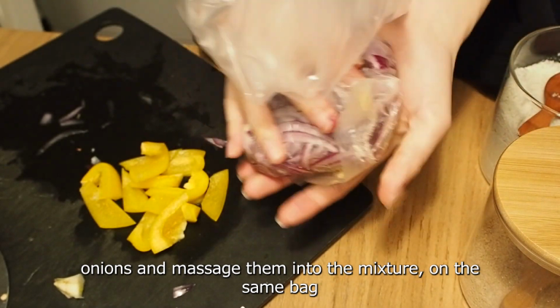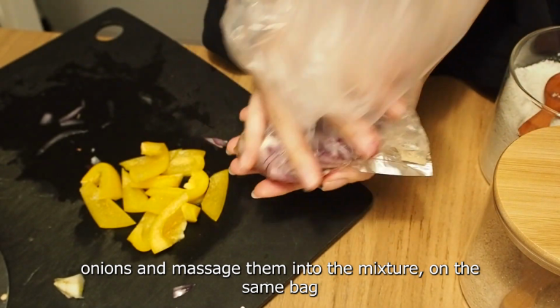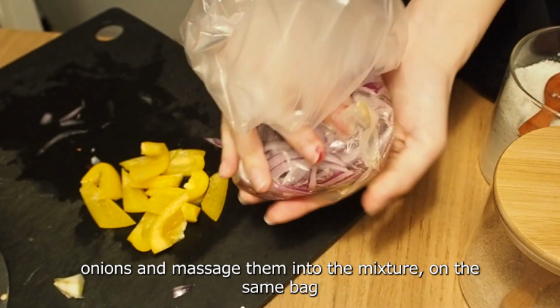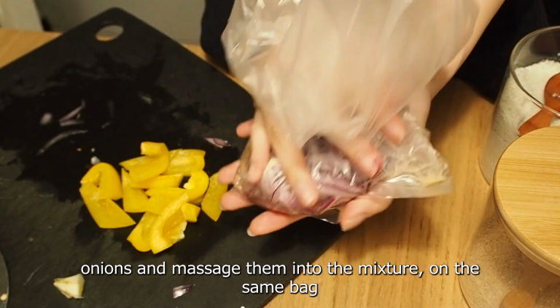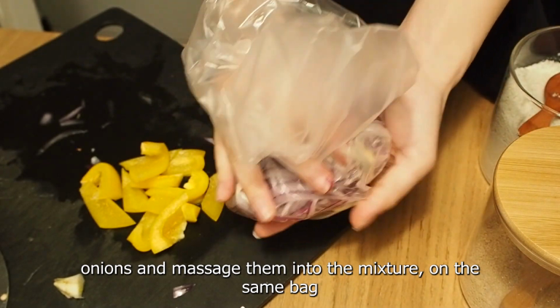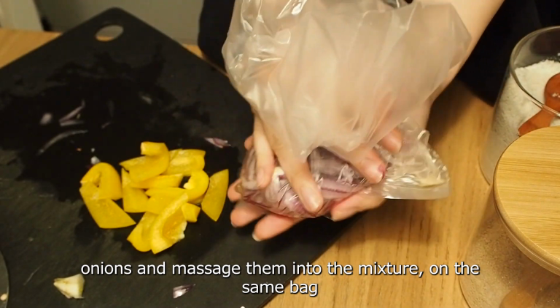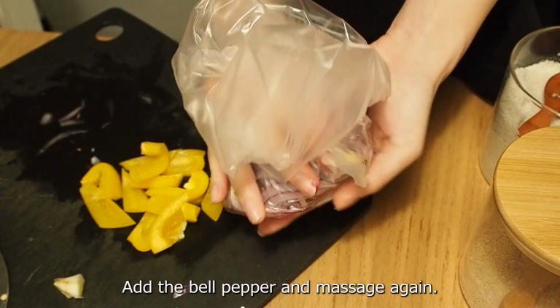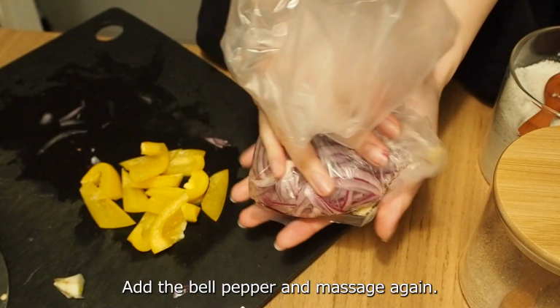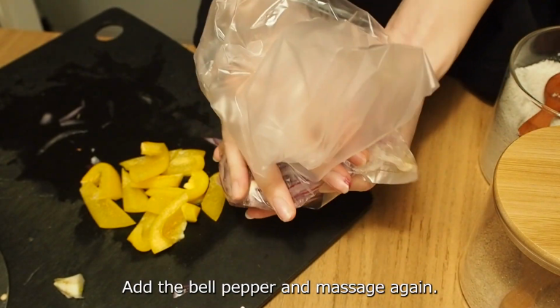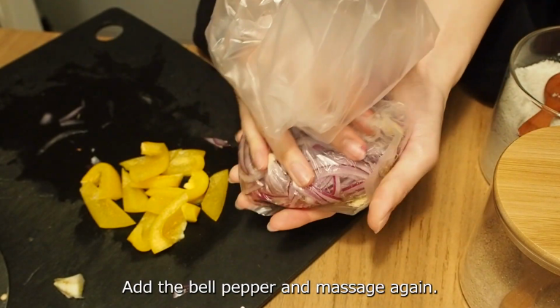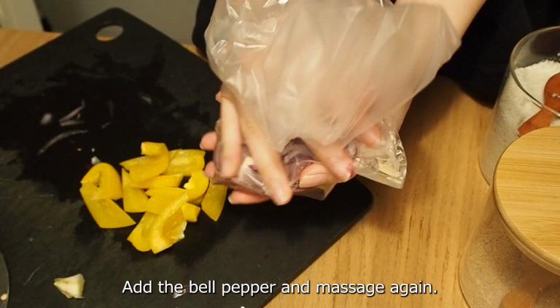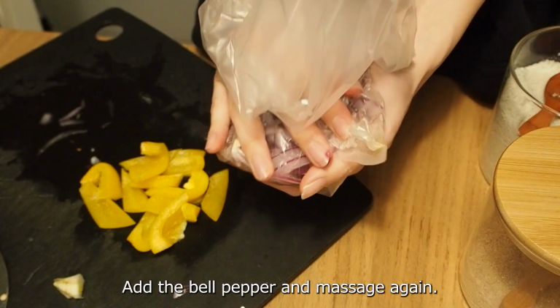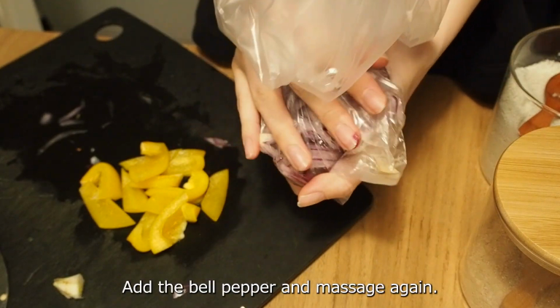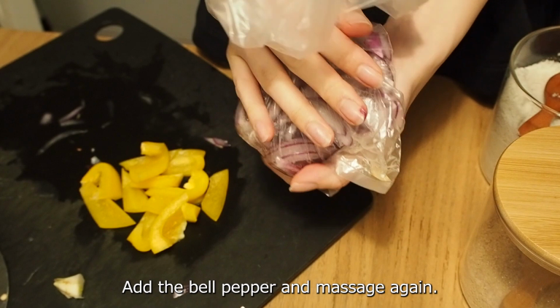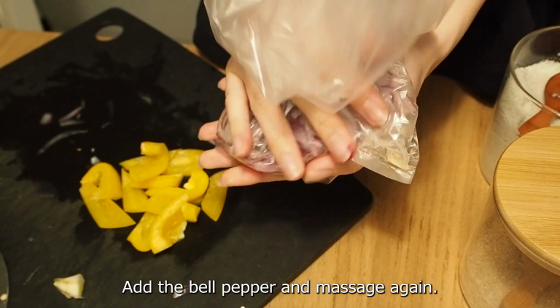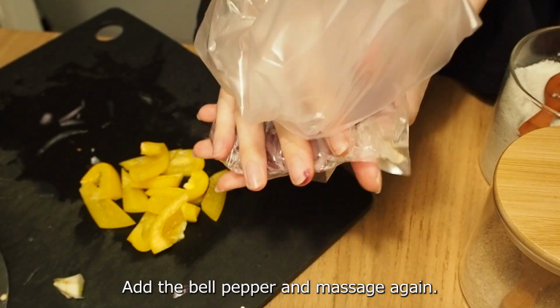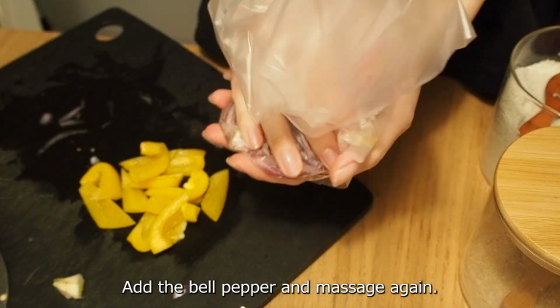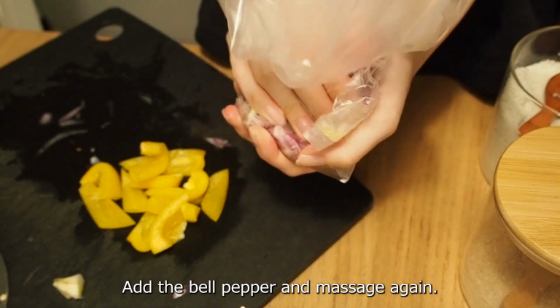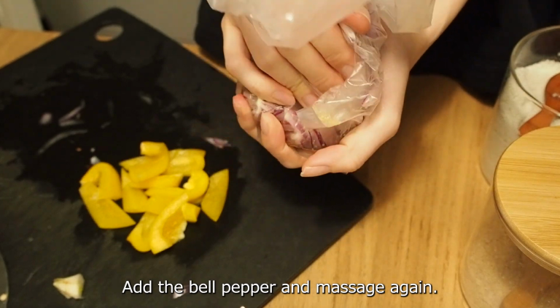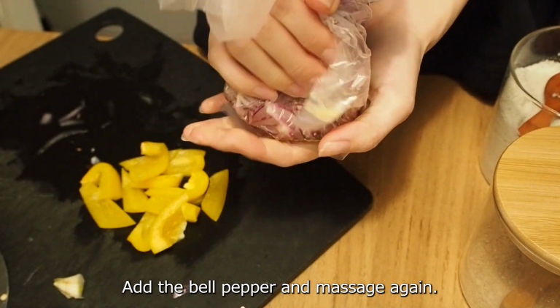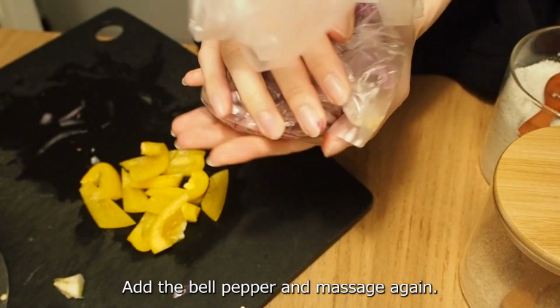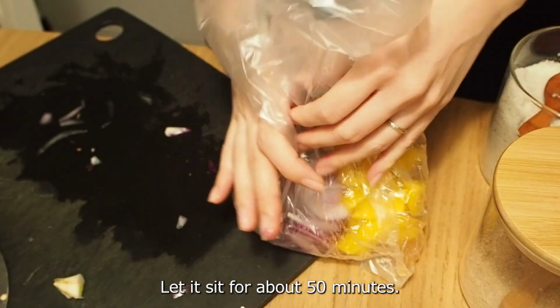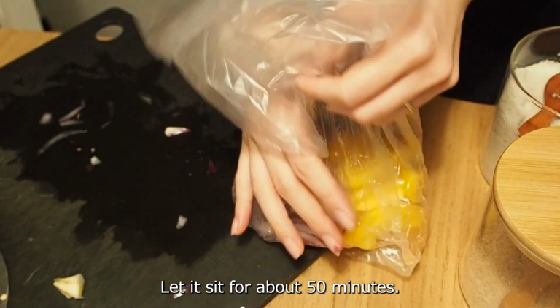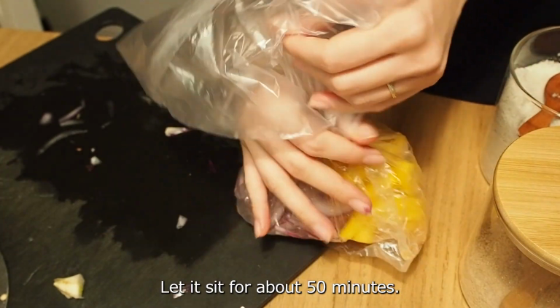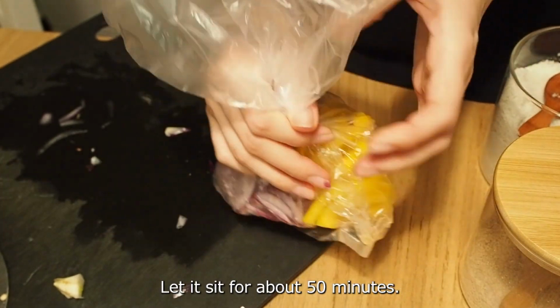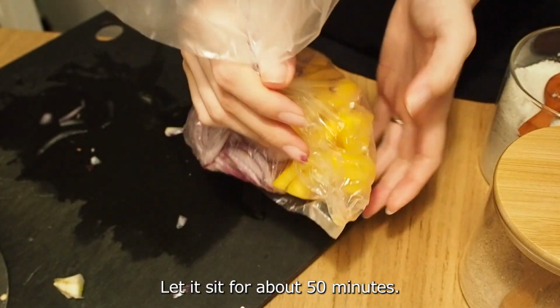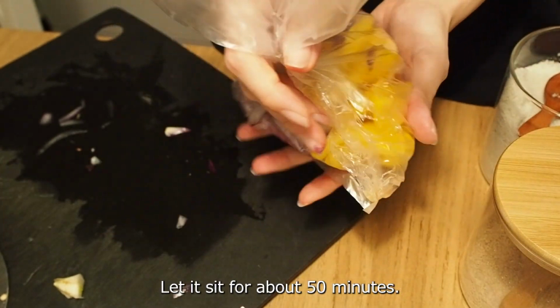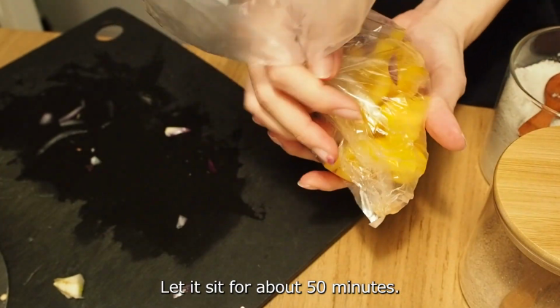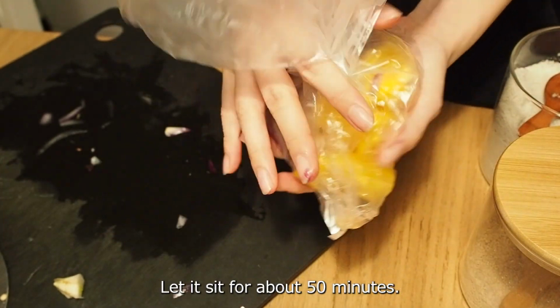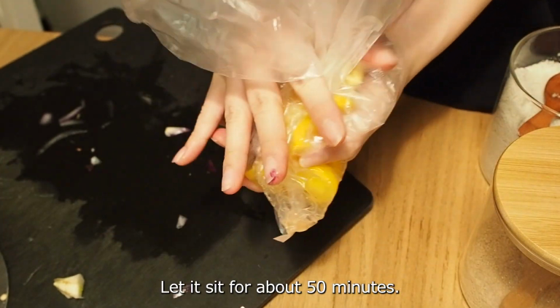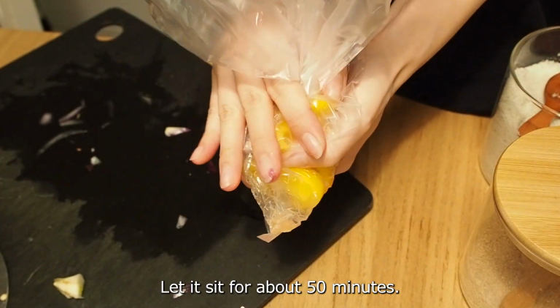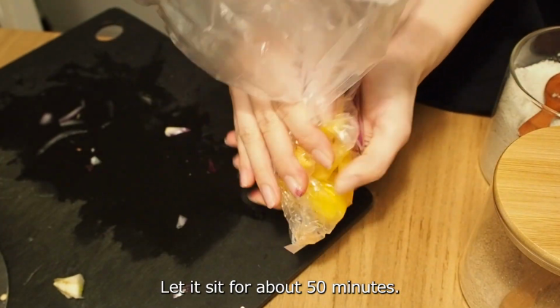Add the onions and massage them into the mixture. In the same bag, add the bell pepper and massage again. Let it sit for about 15 minutes.